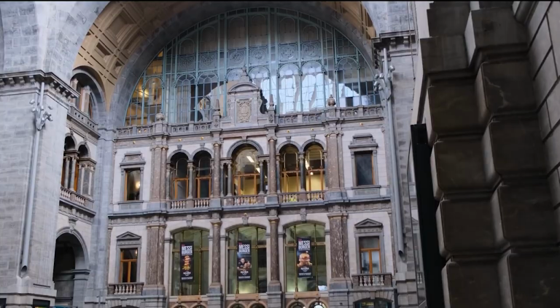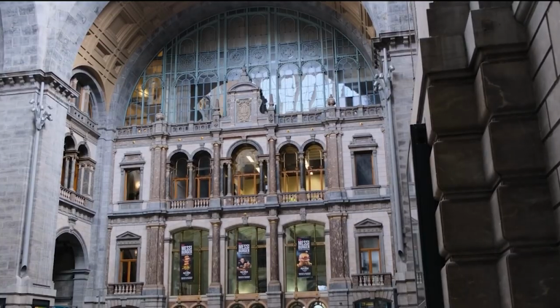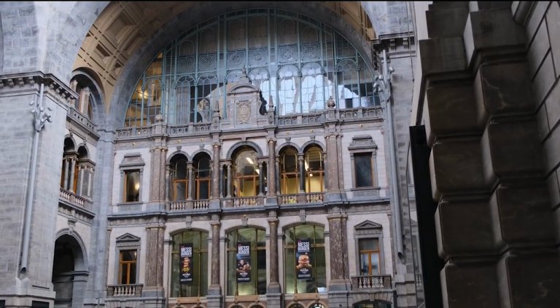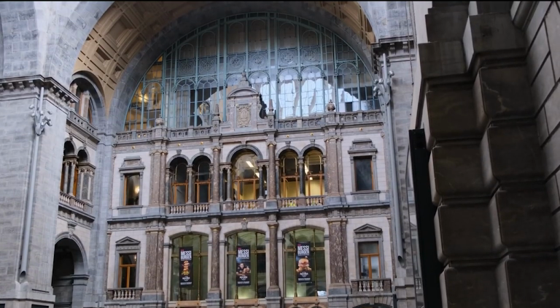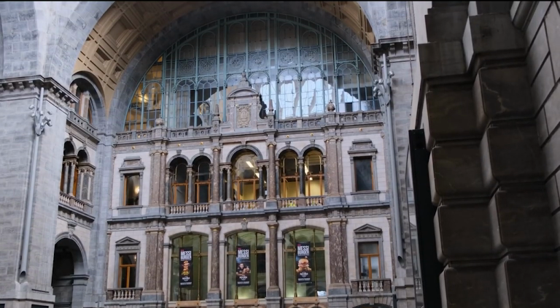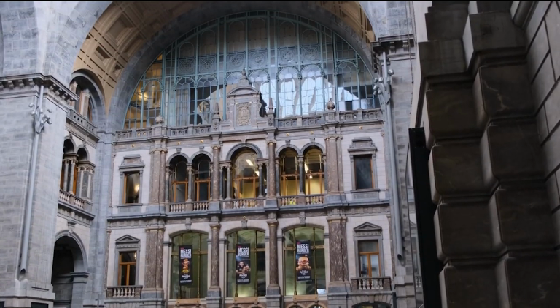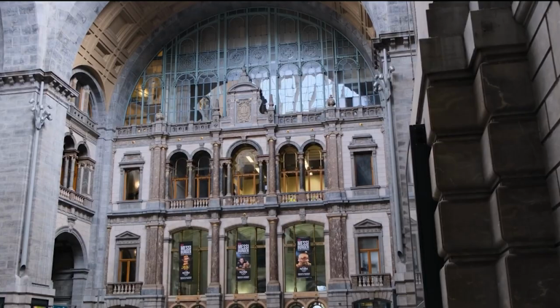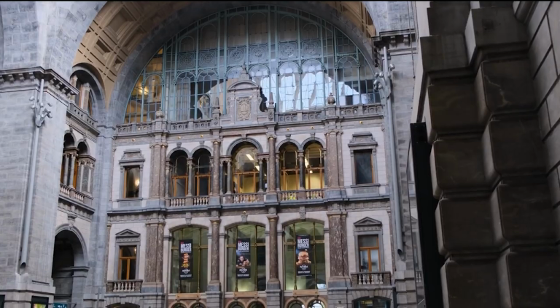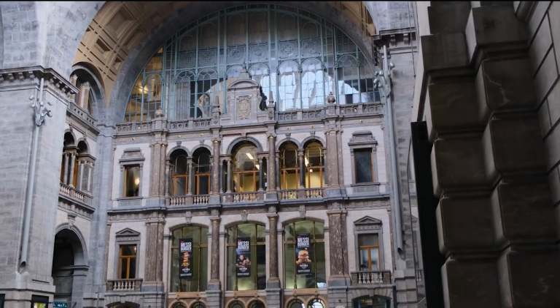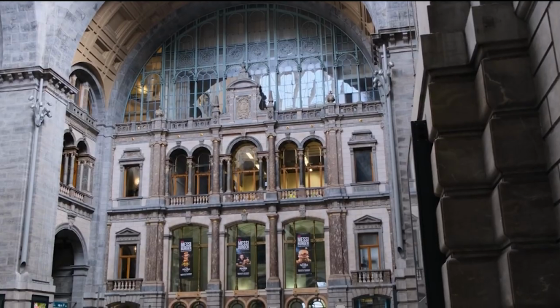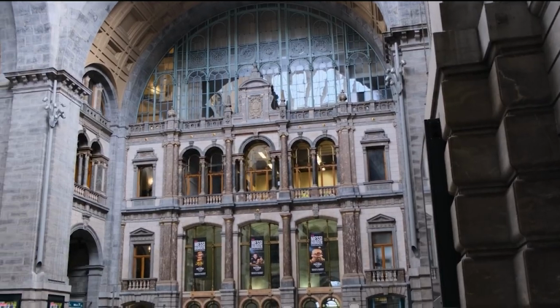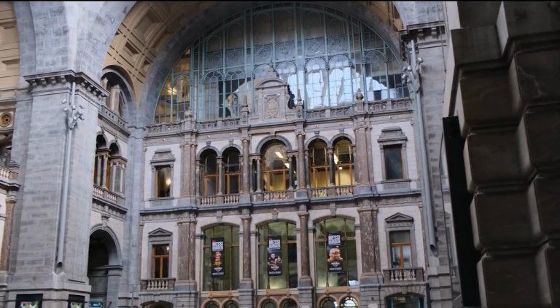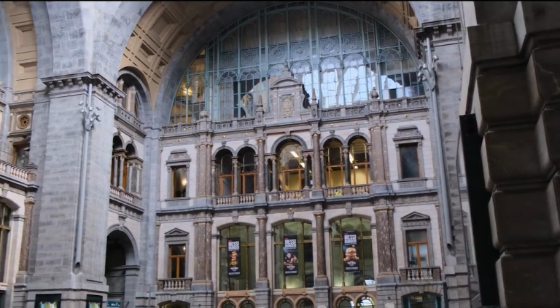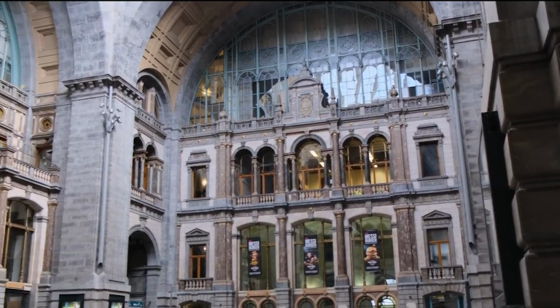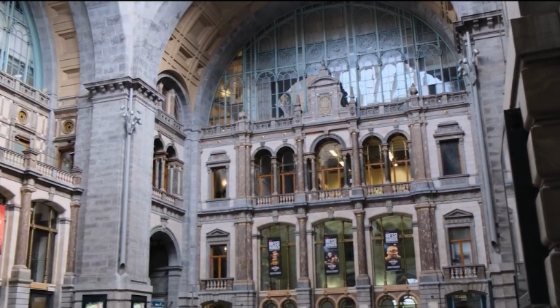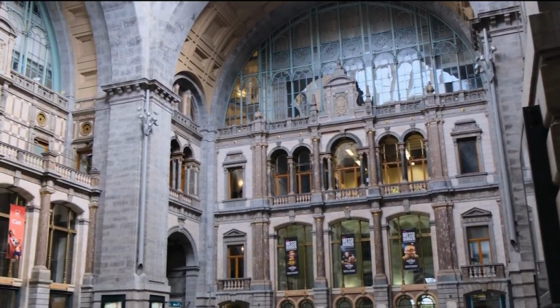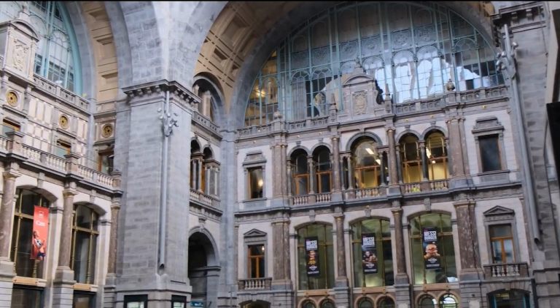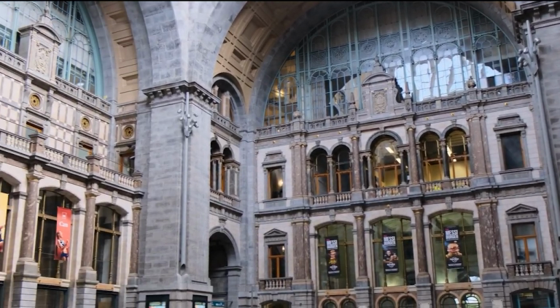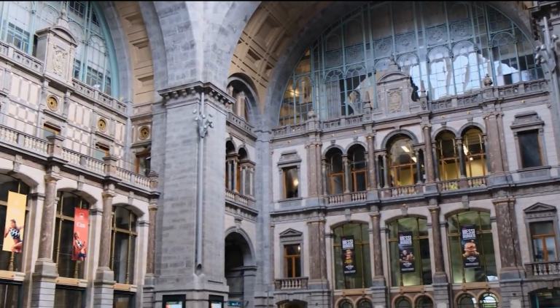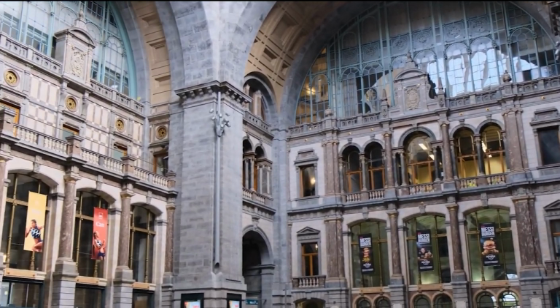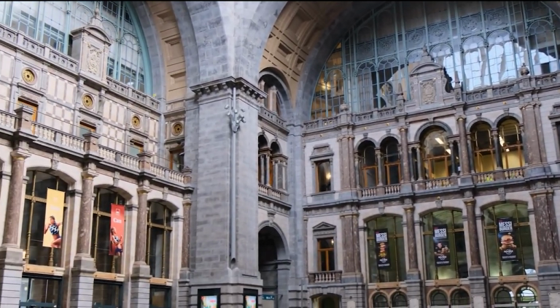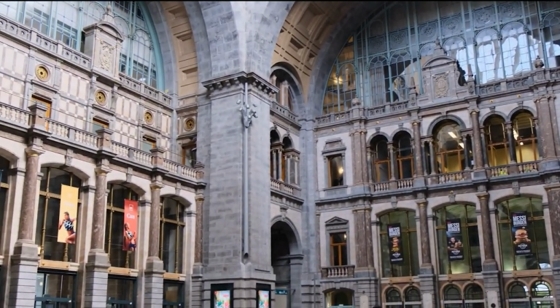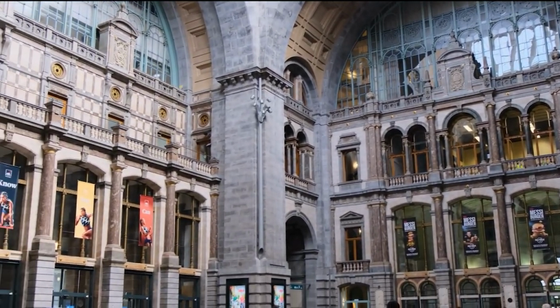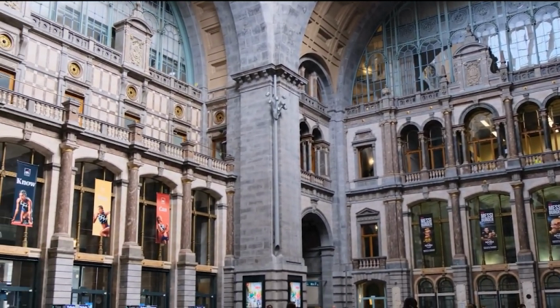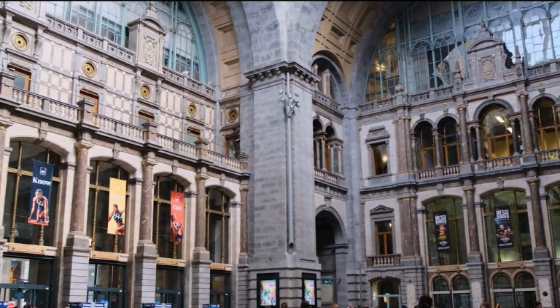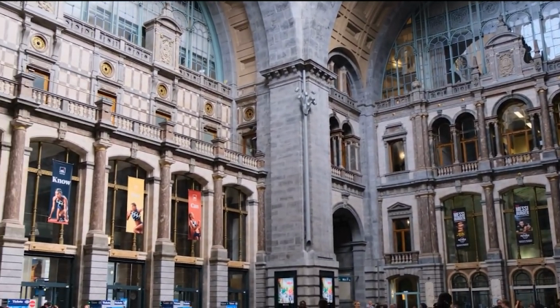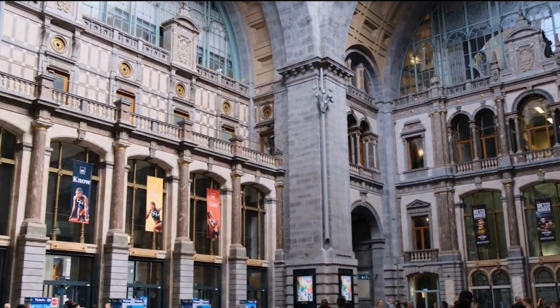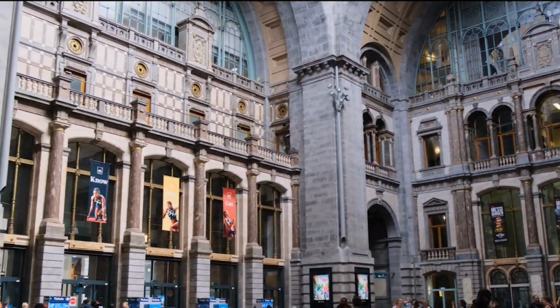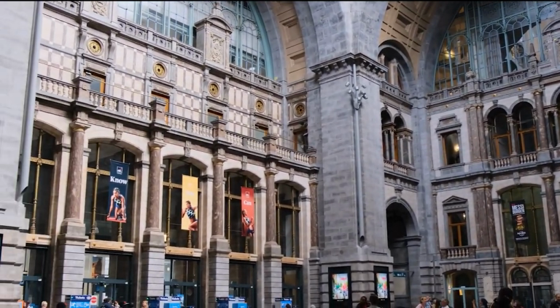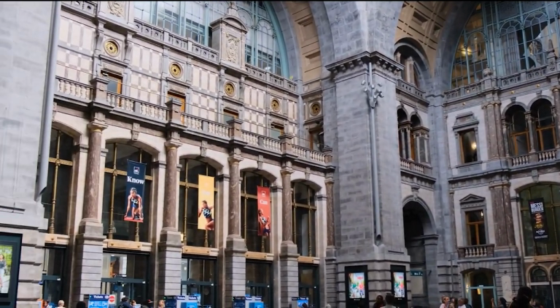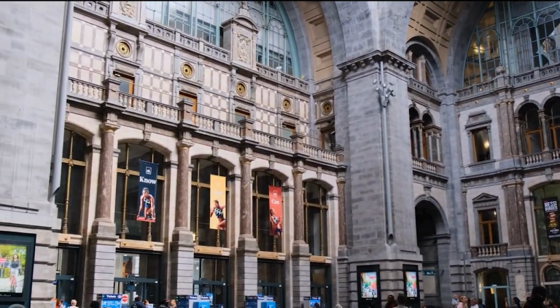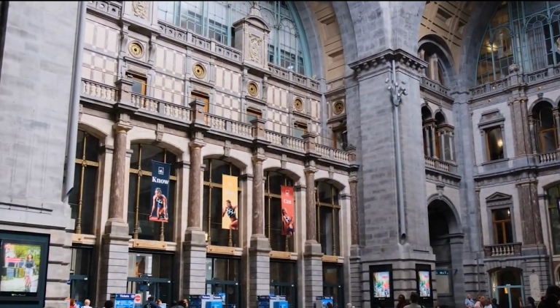Dive into the history of Antwerp by taking a guided tour that highlights the station's role in the city's development.